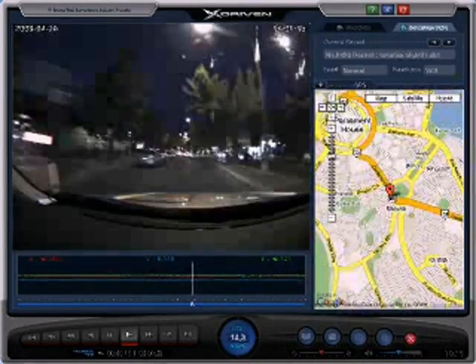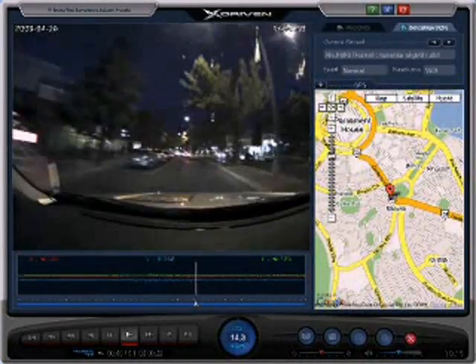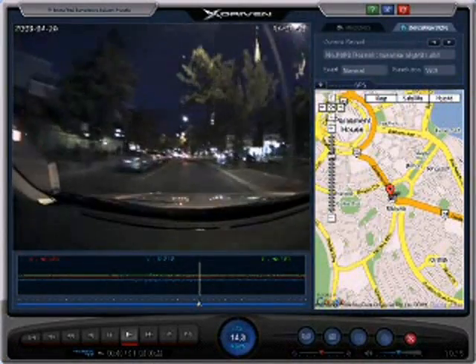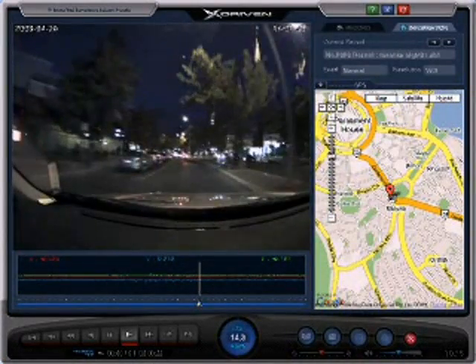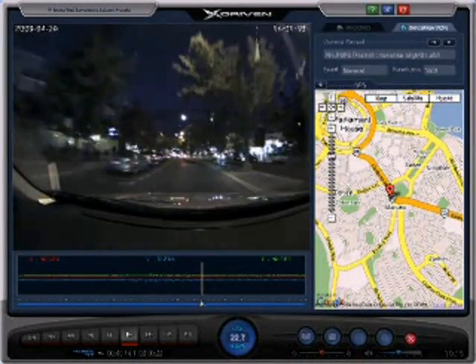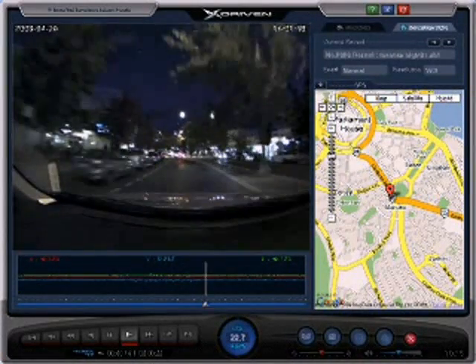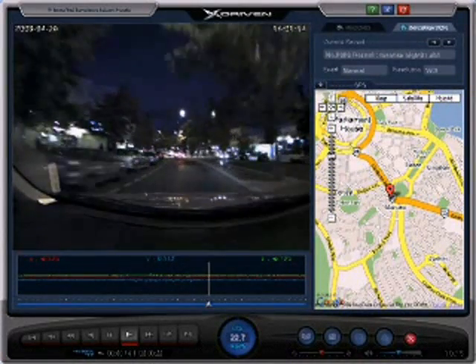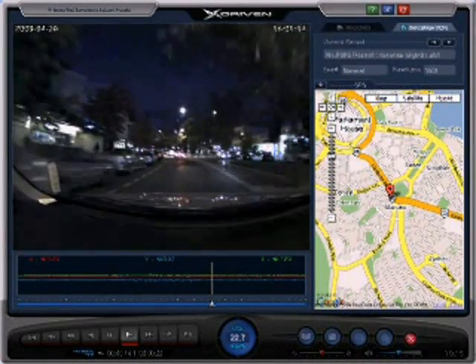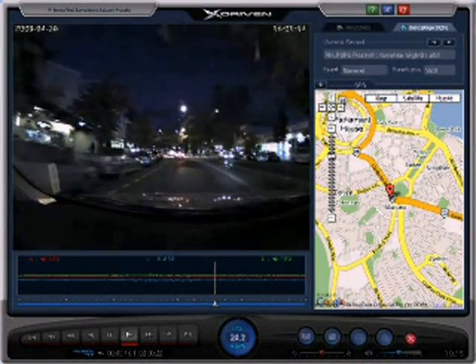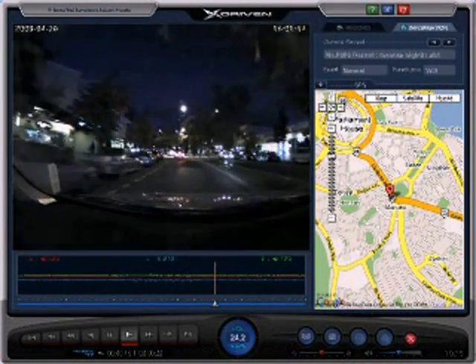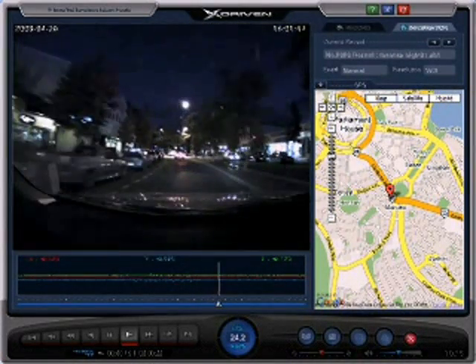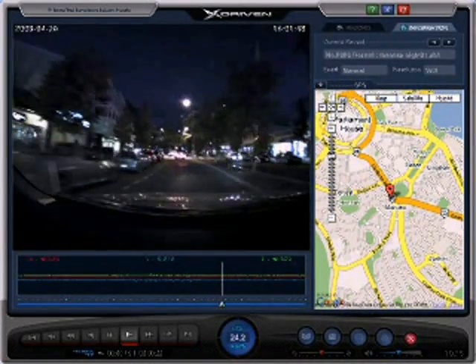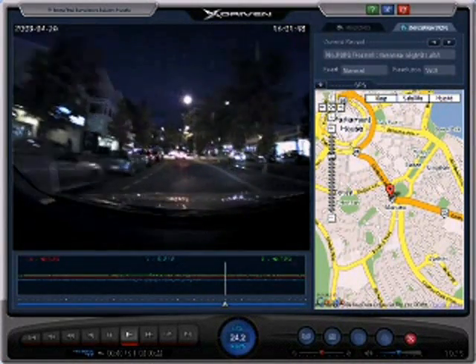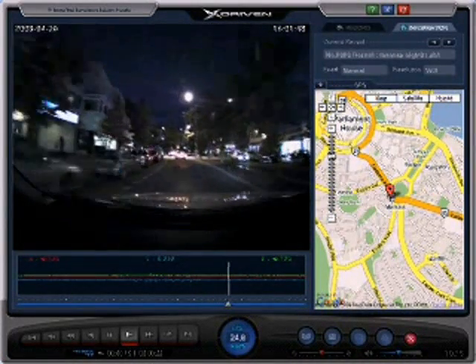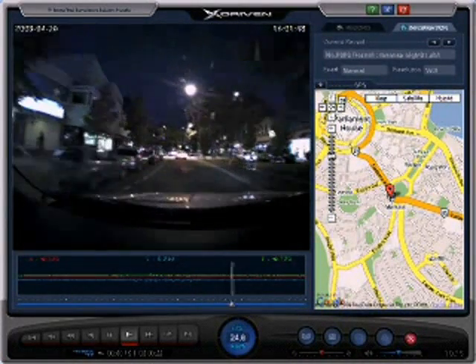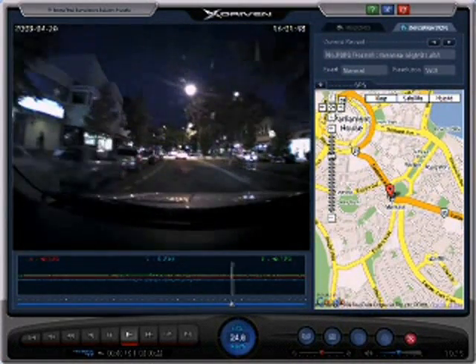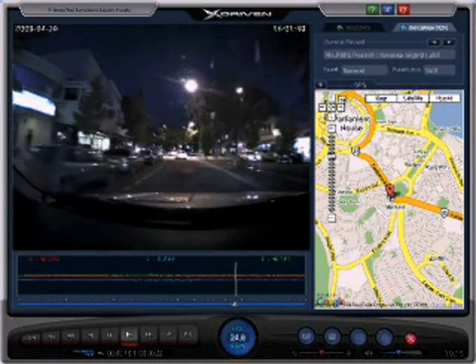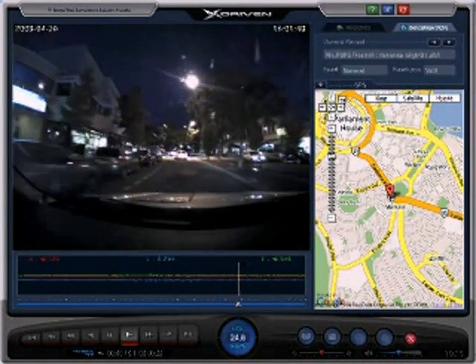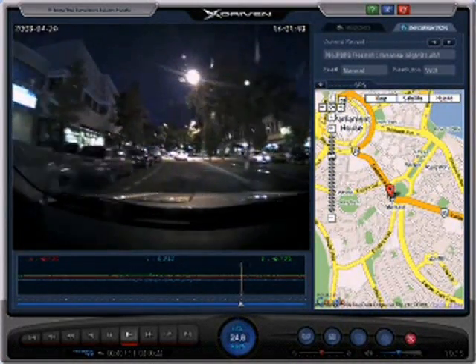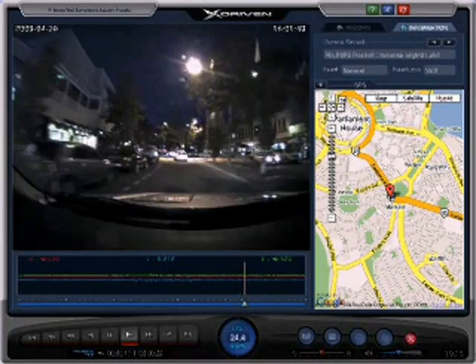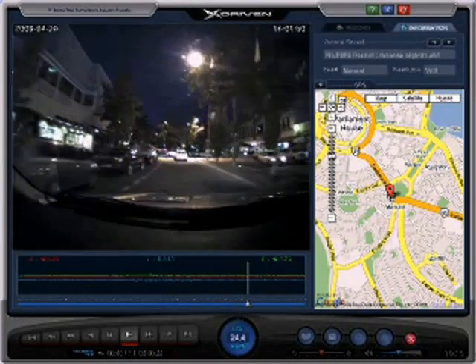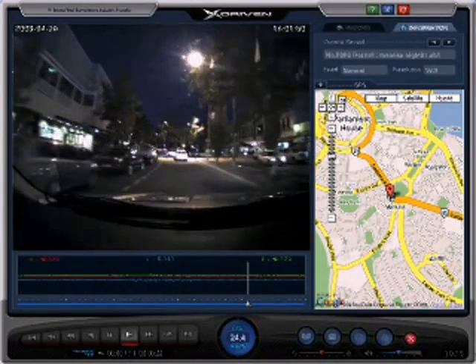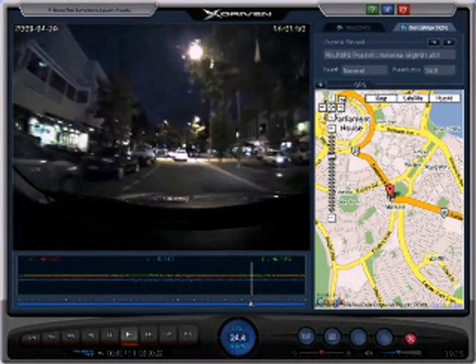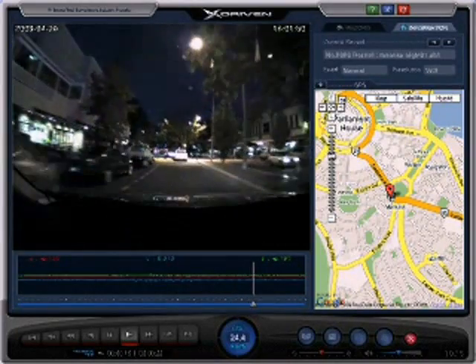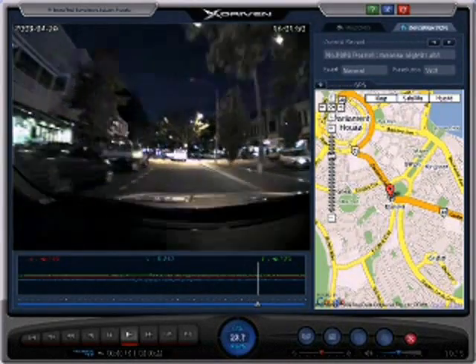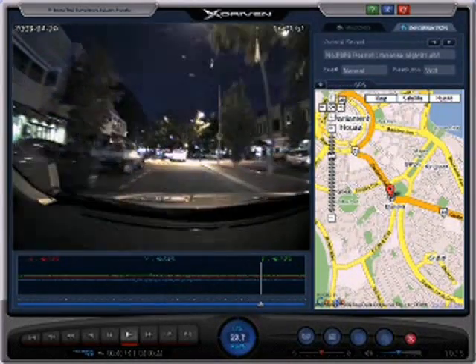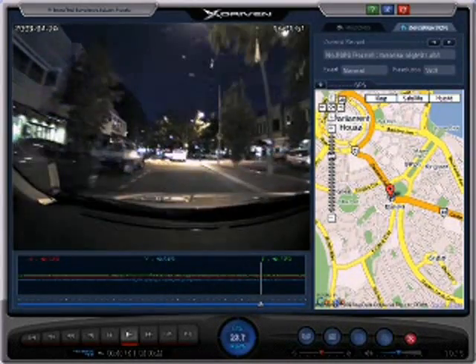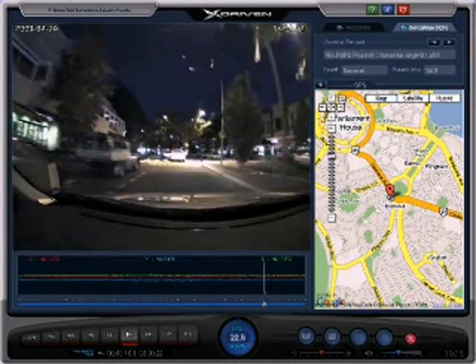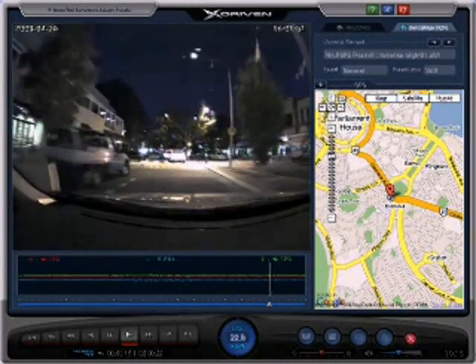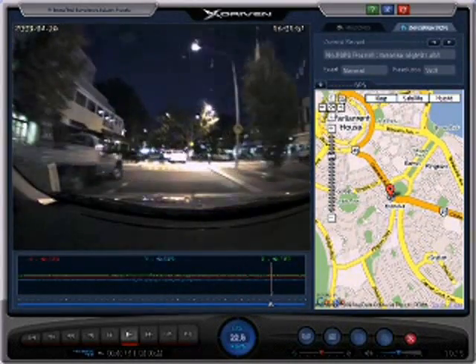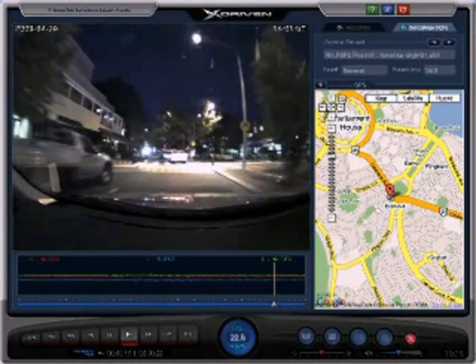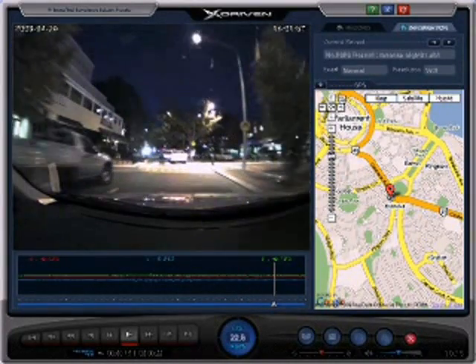Like a black box, the X-Driven may provide valuable evidence of incidents and support insurance claims.